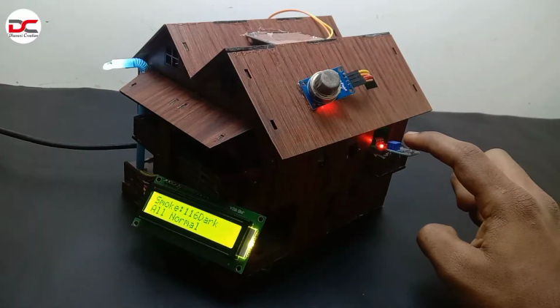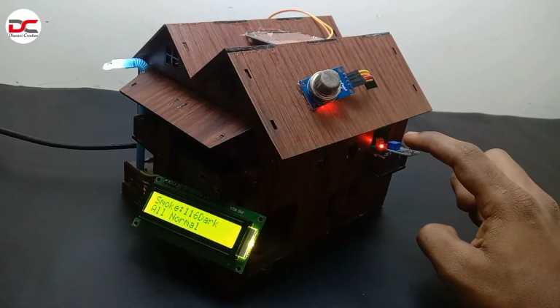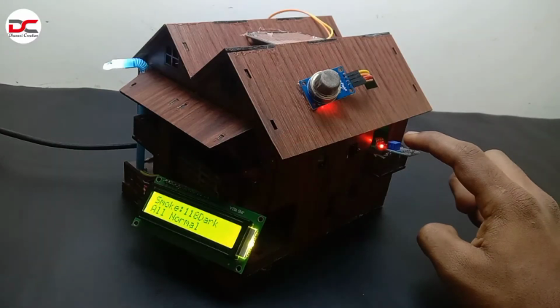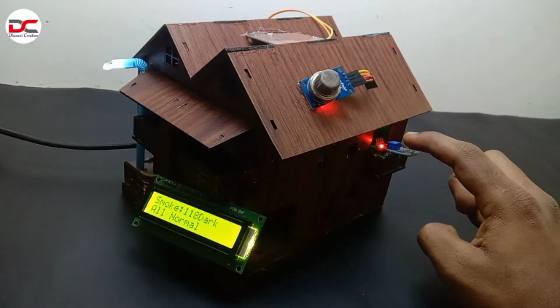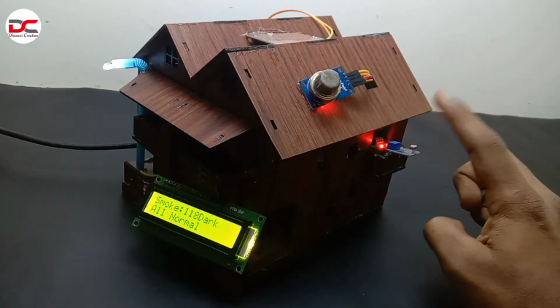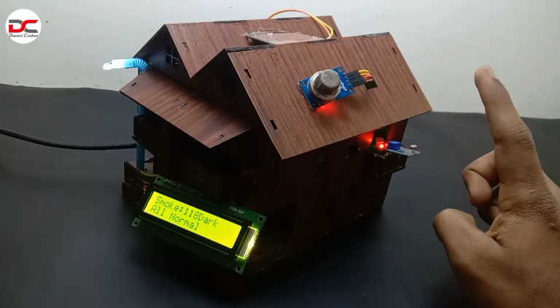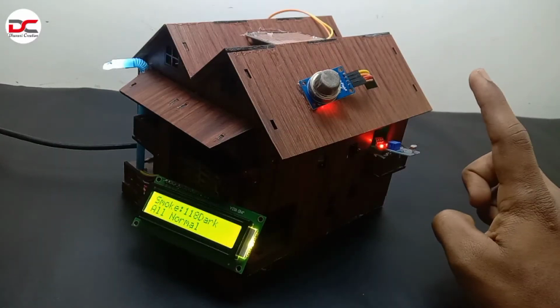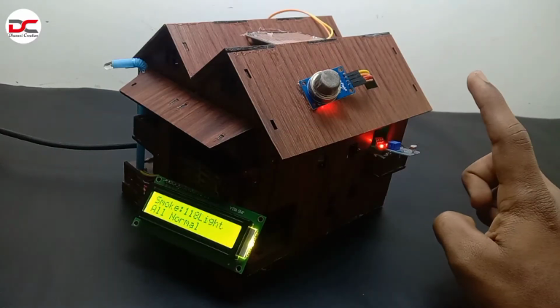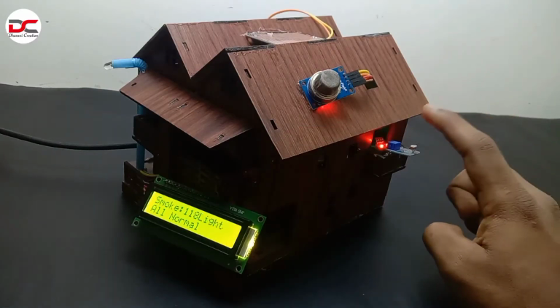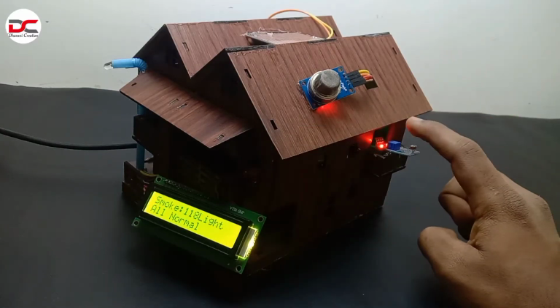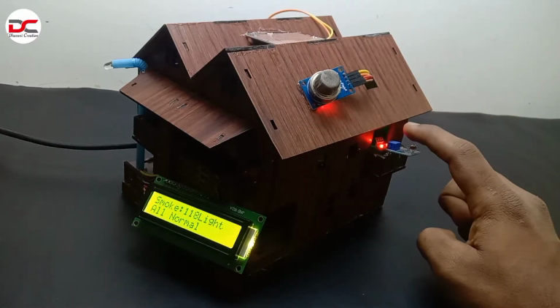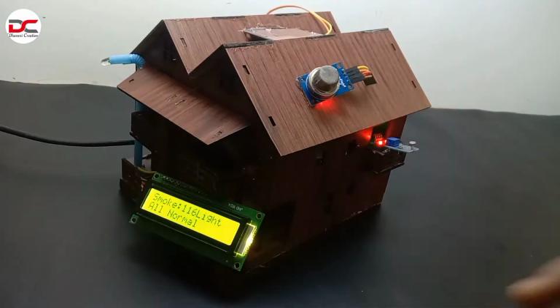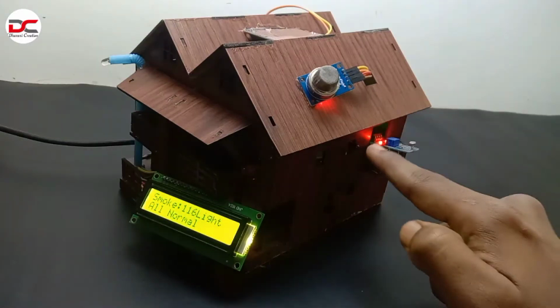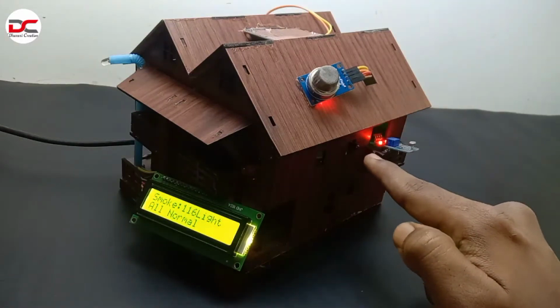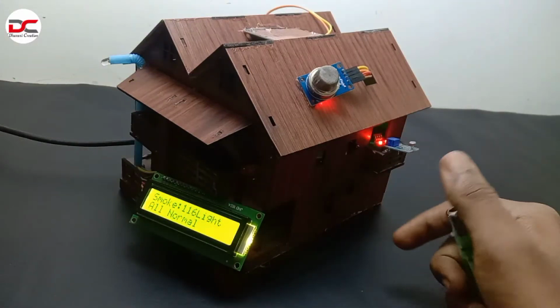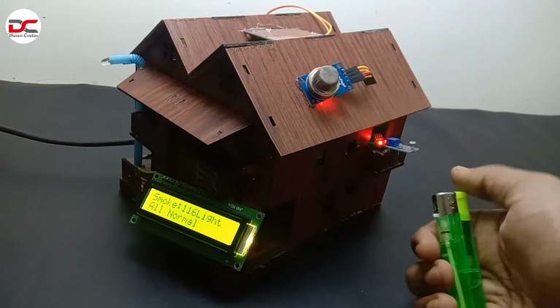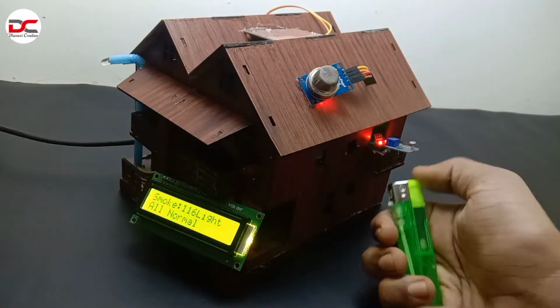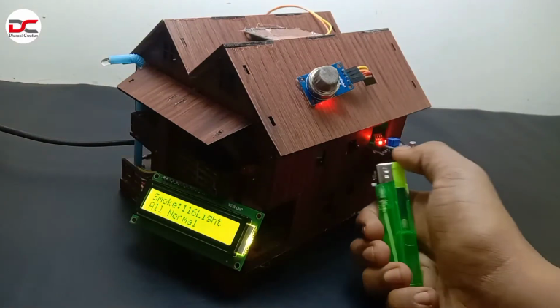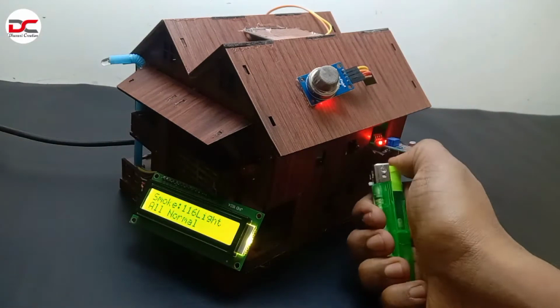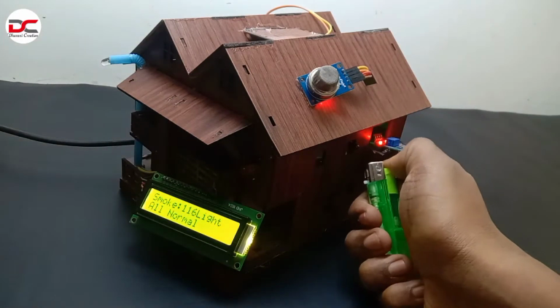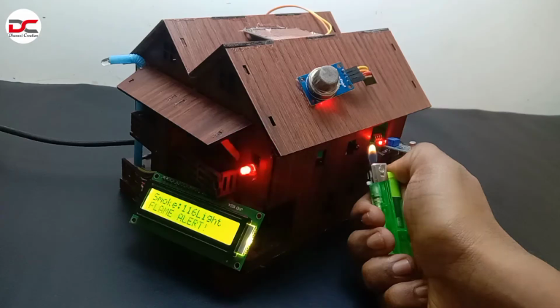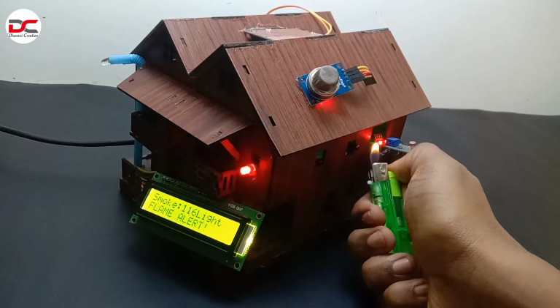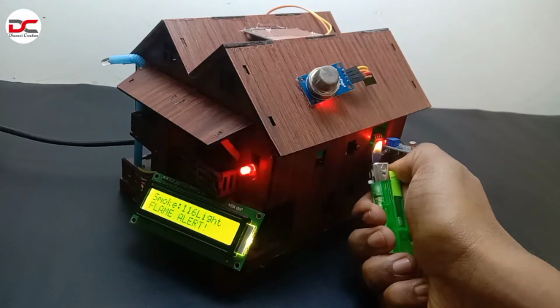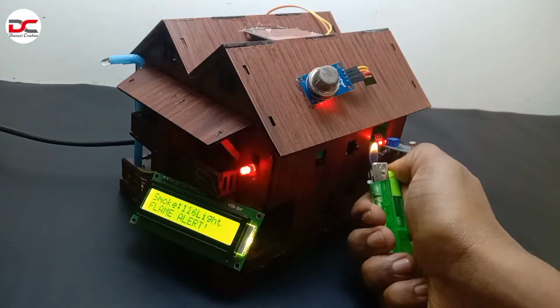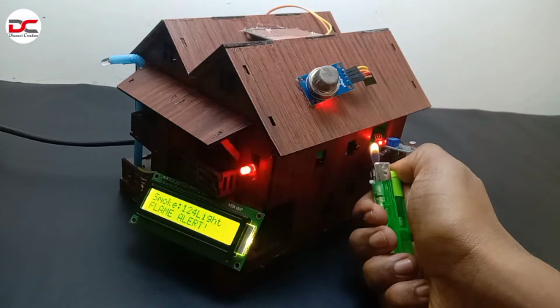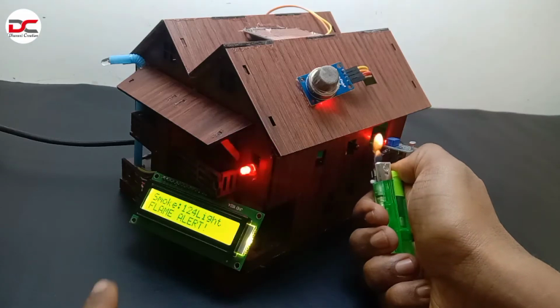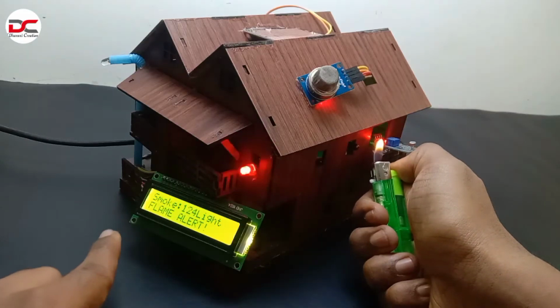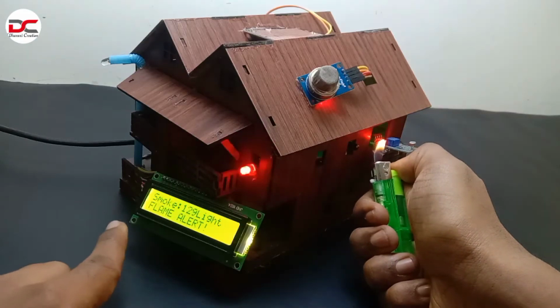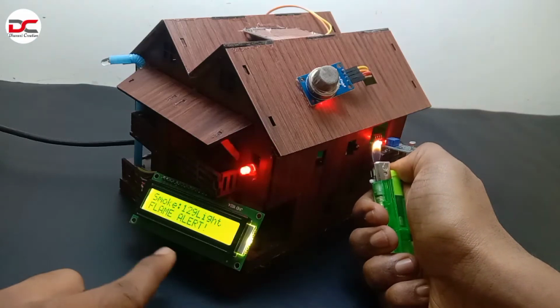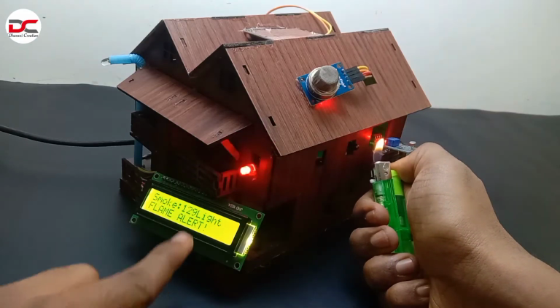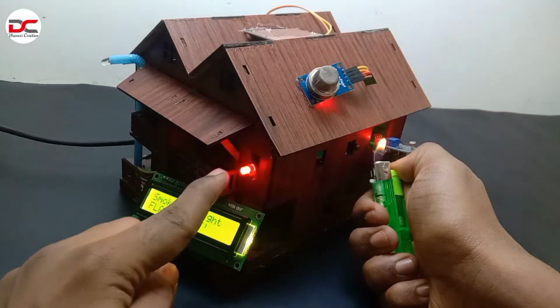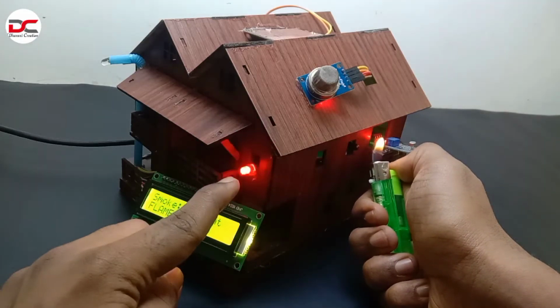Welcome back to Darni Creation. Today, I am going to show you an amazing small home automation project using Arduino Uno and a few sensors.